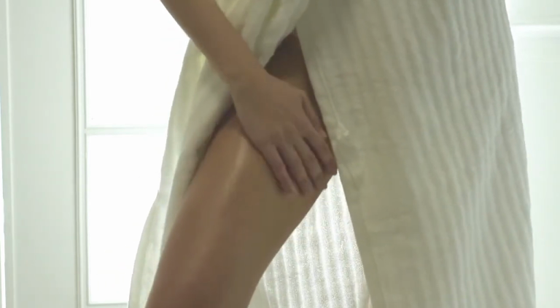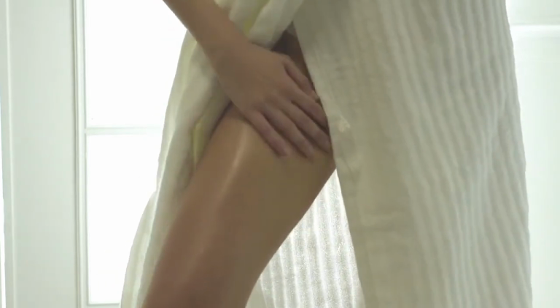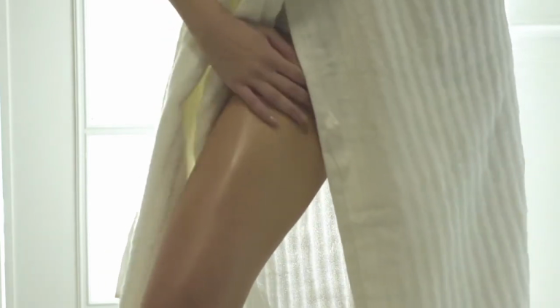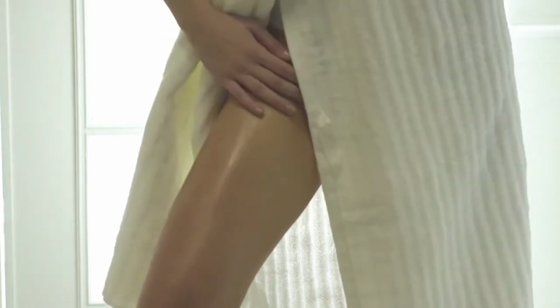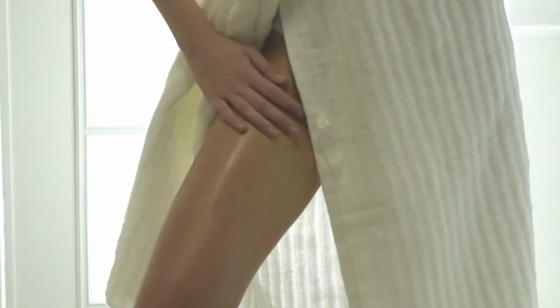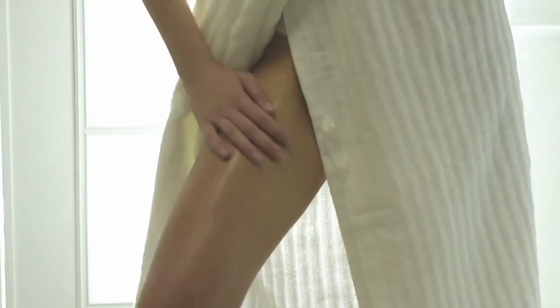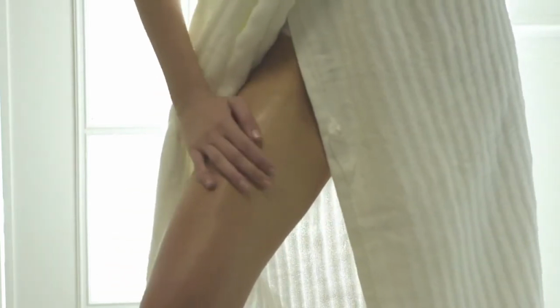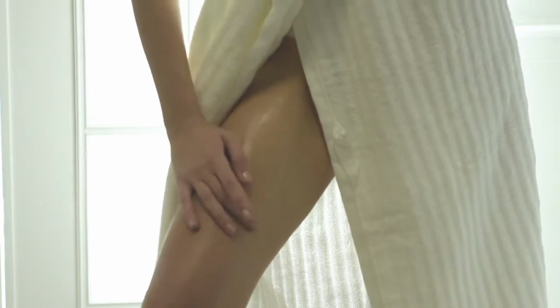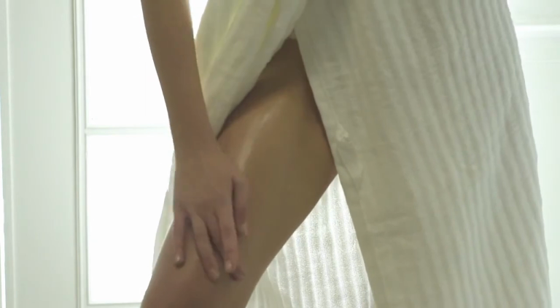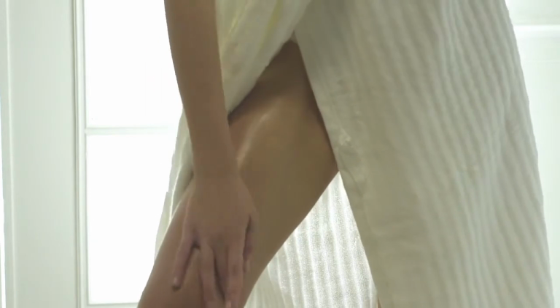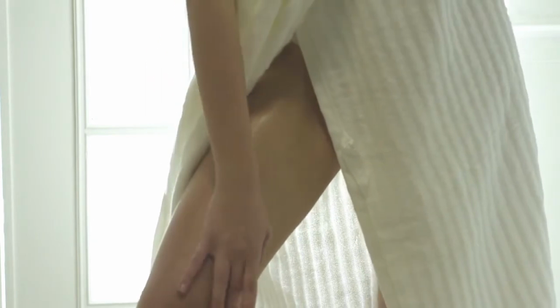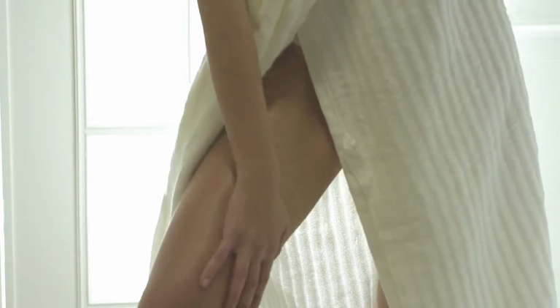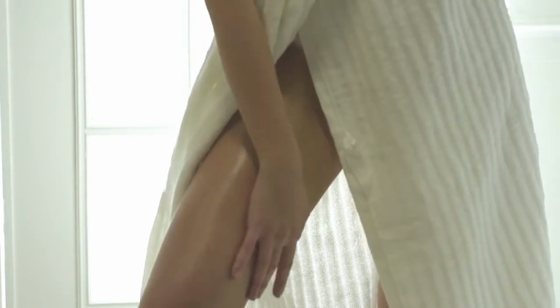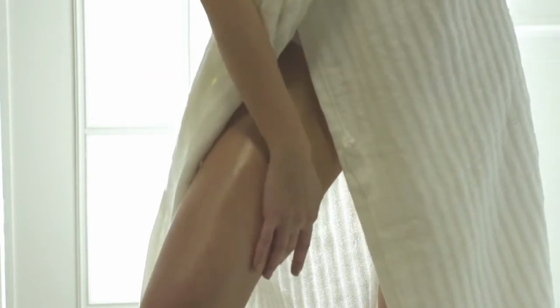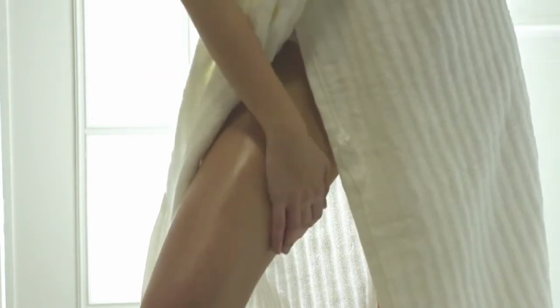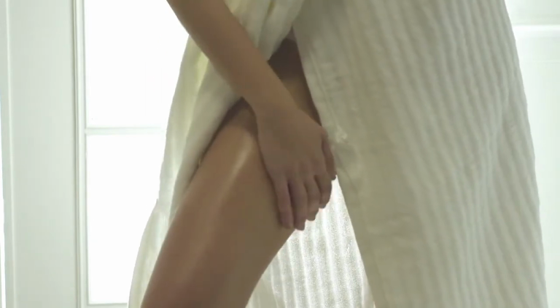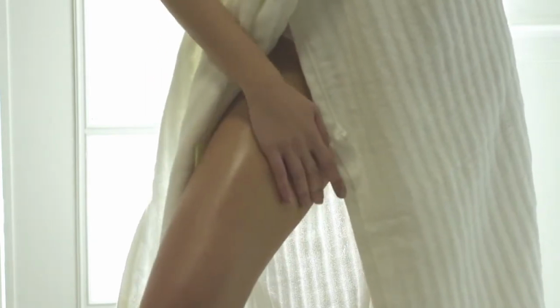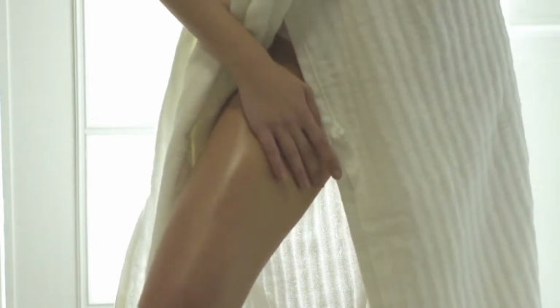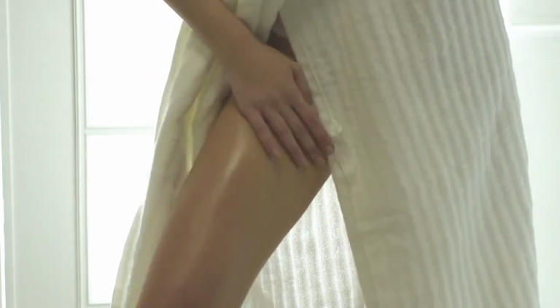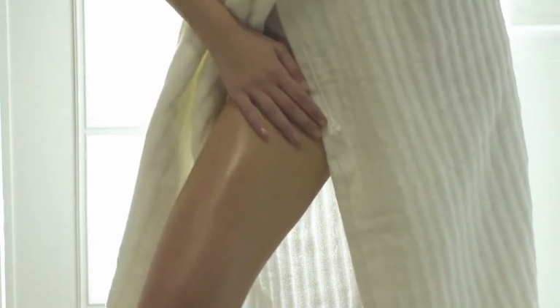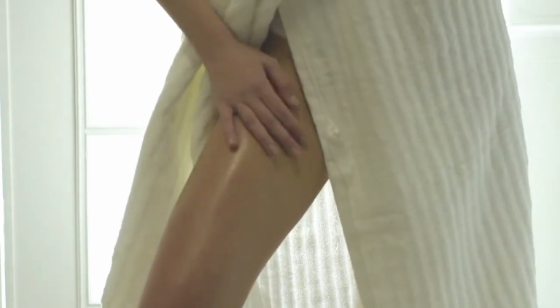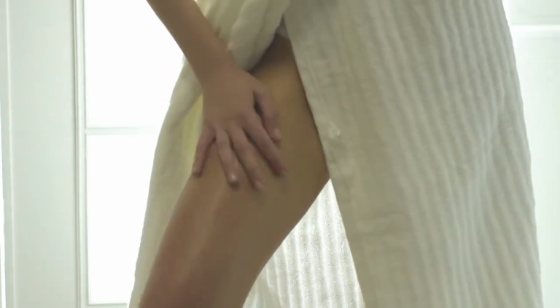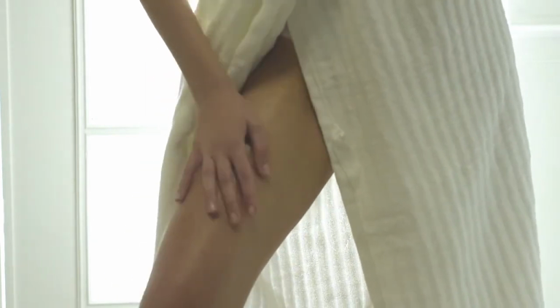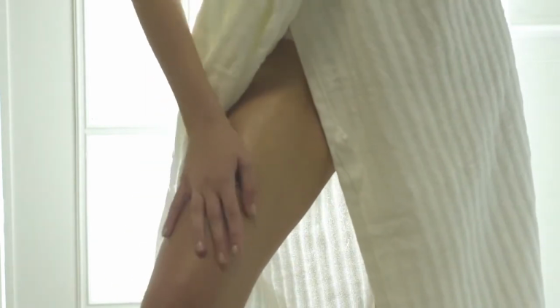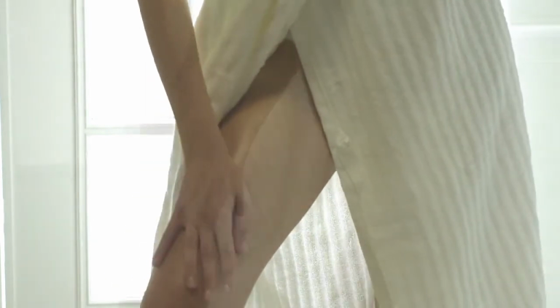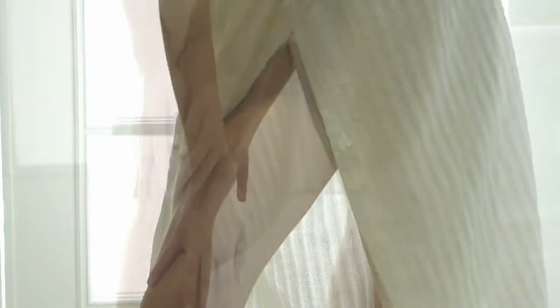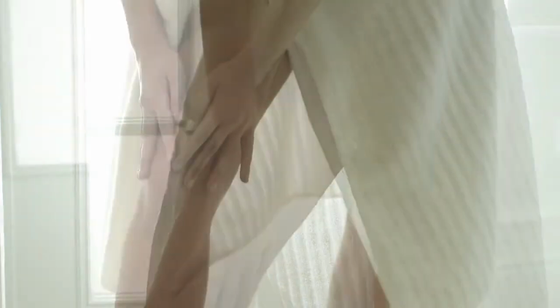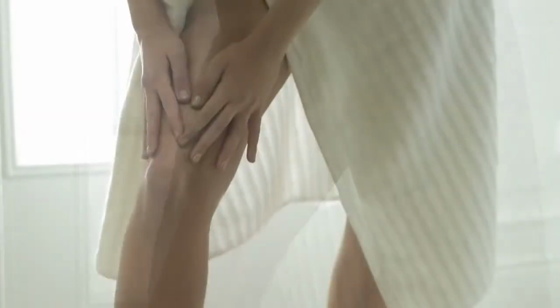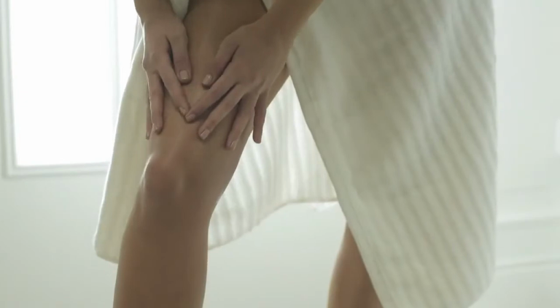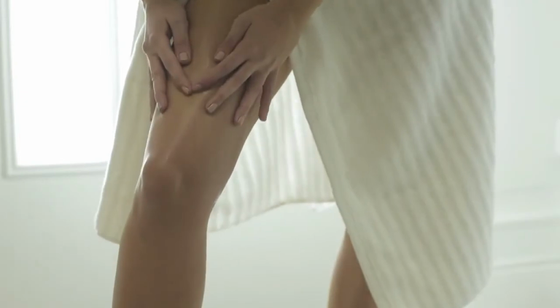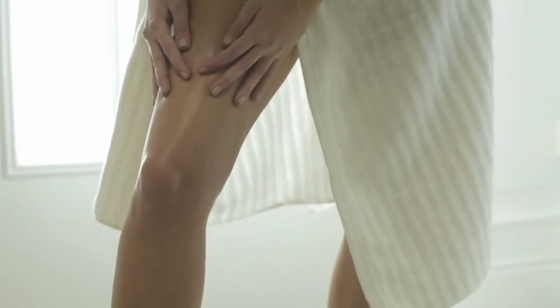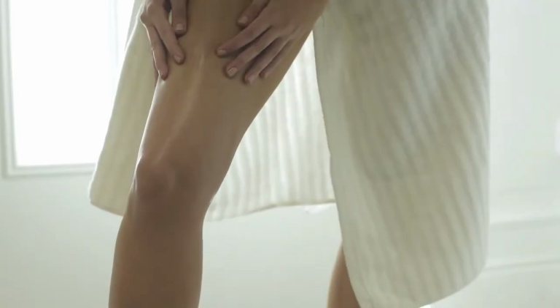Bioflavonoids, together with ivy, reinforce blood vessels, adjusting their permeability. They are essential to protect from oxidation.